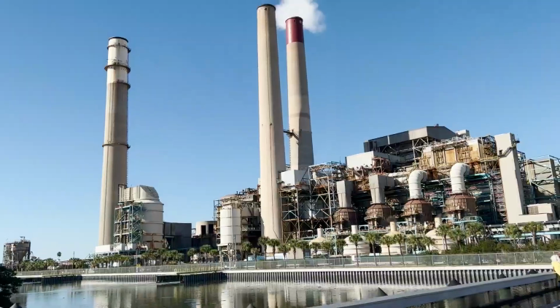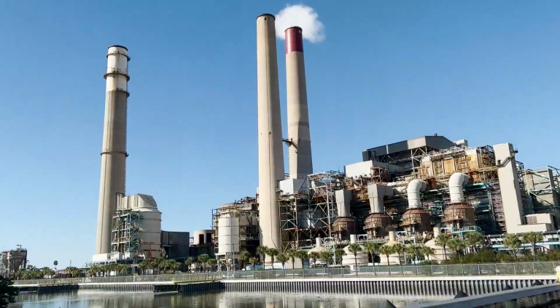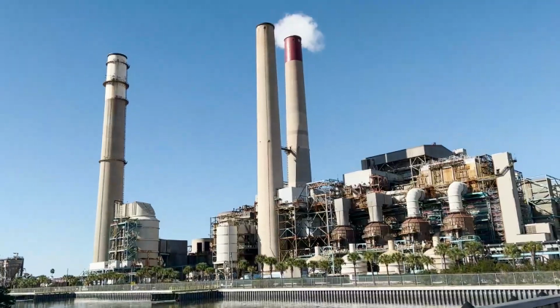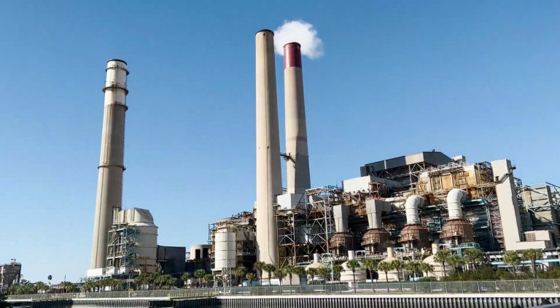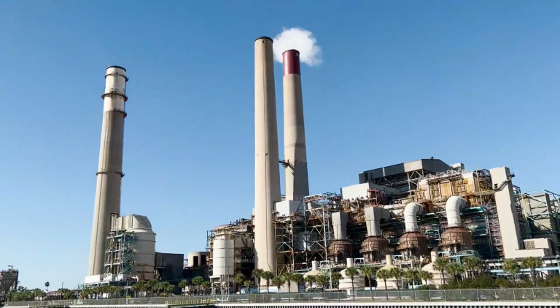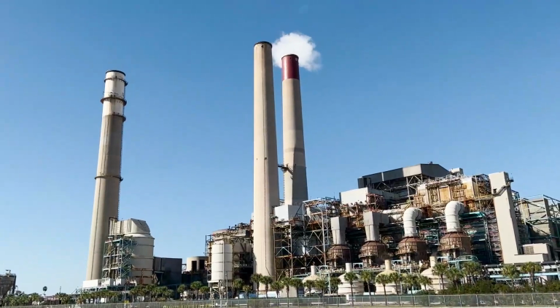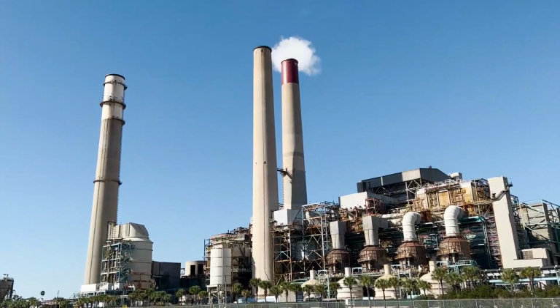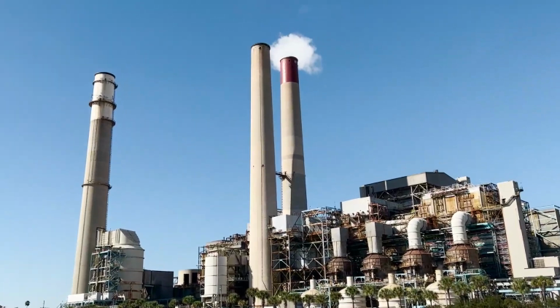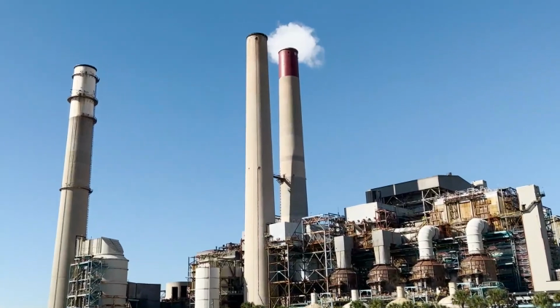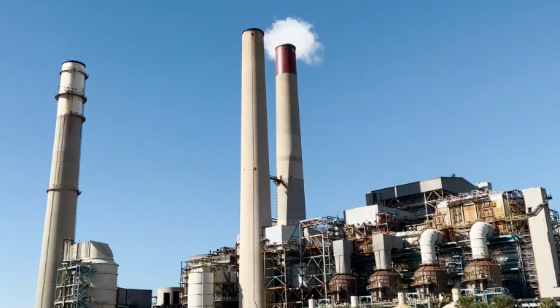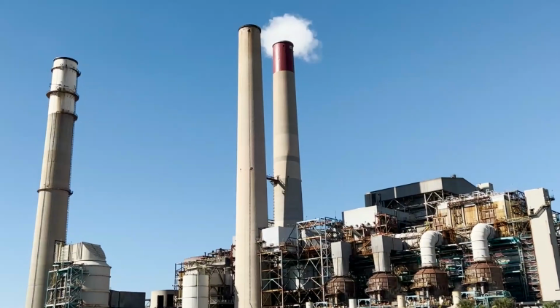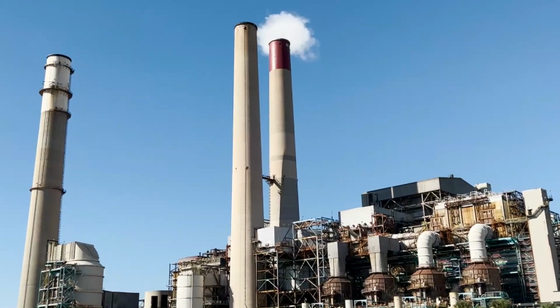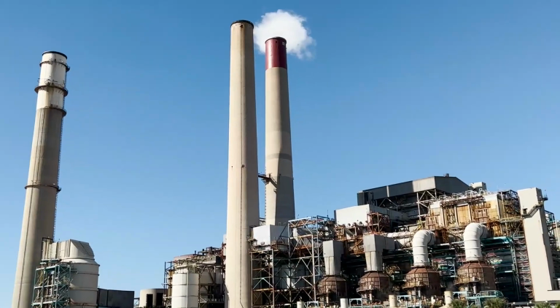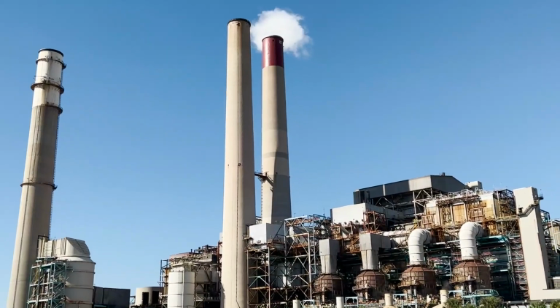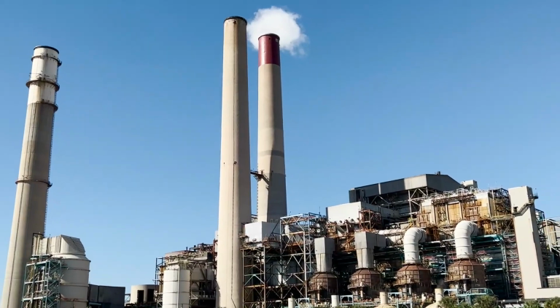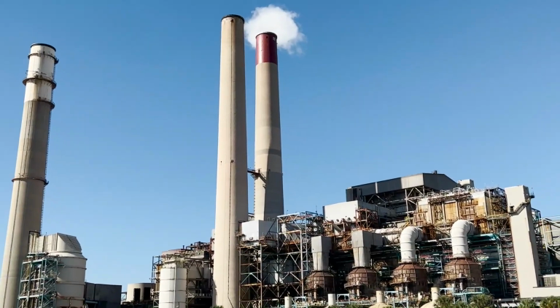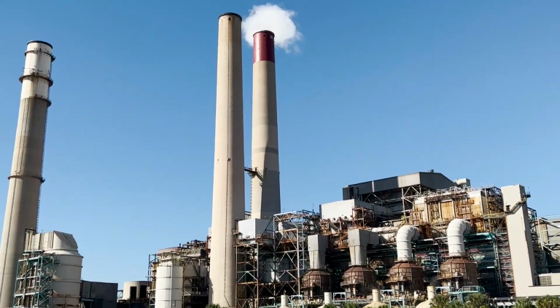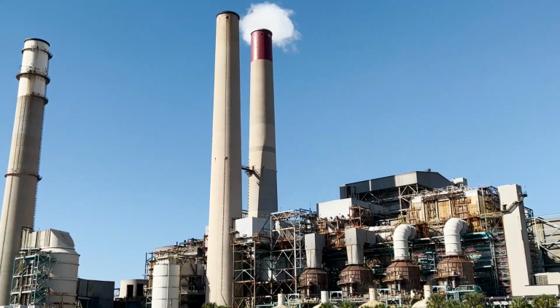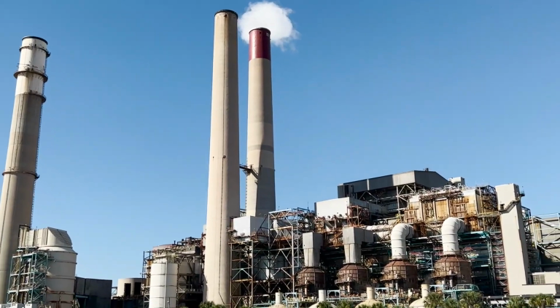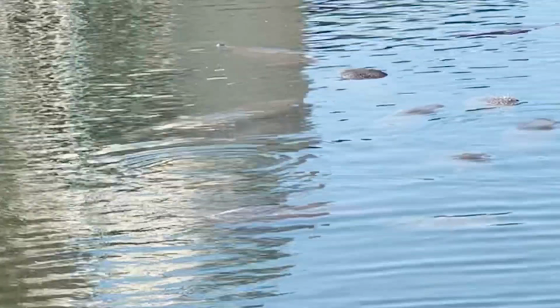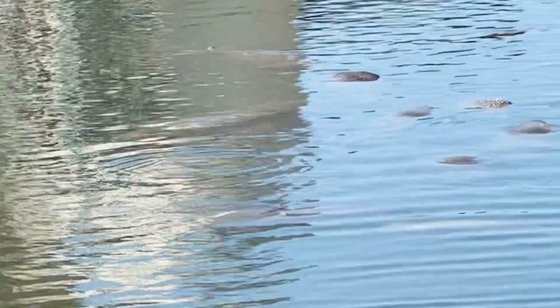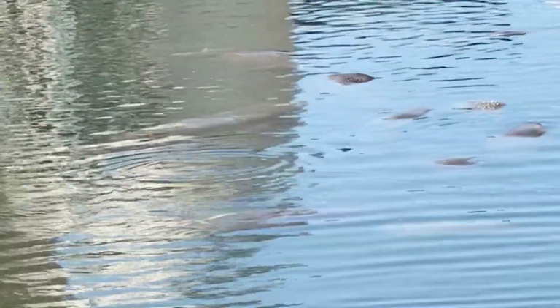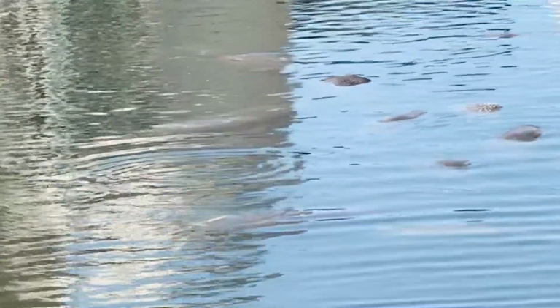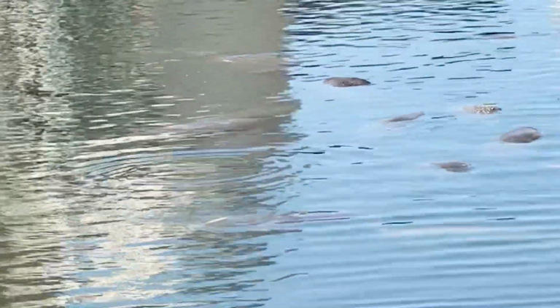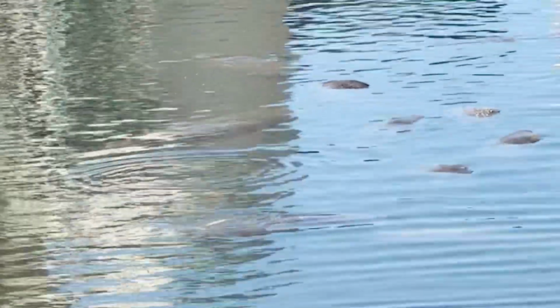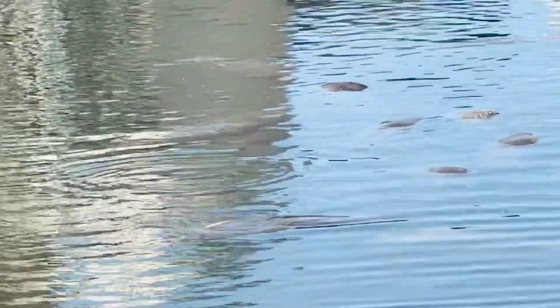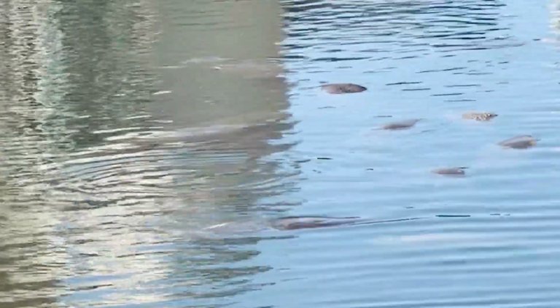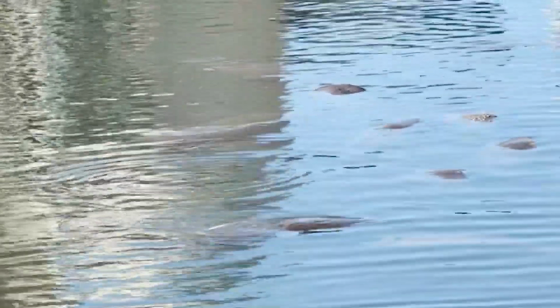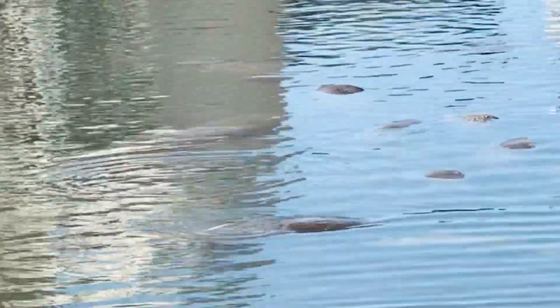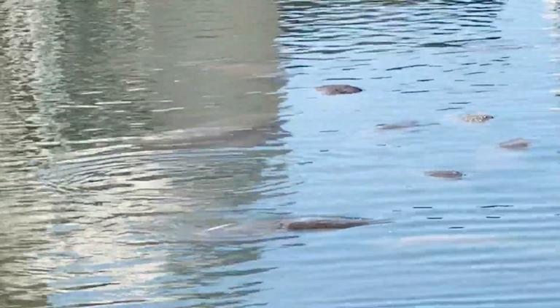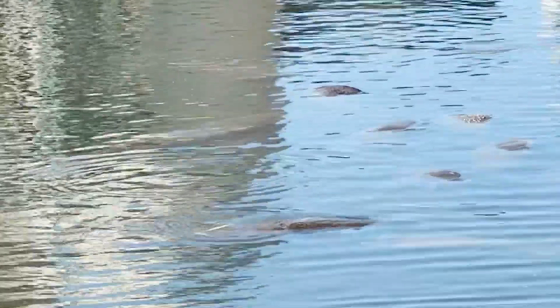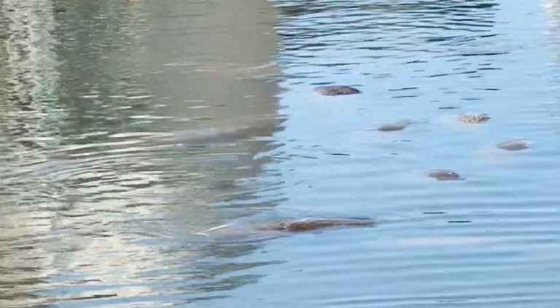The manatees work near this giant factory during the day. It also discharges warm water and the manatees love it.